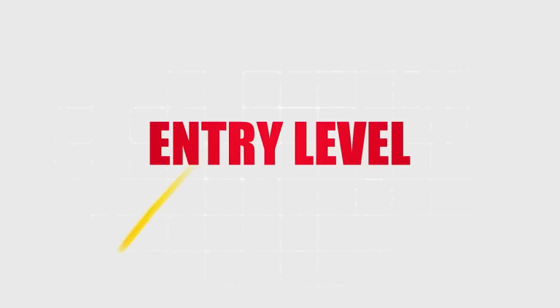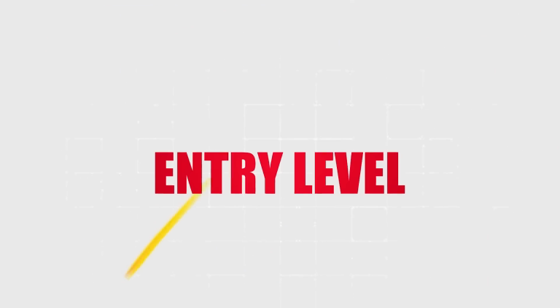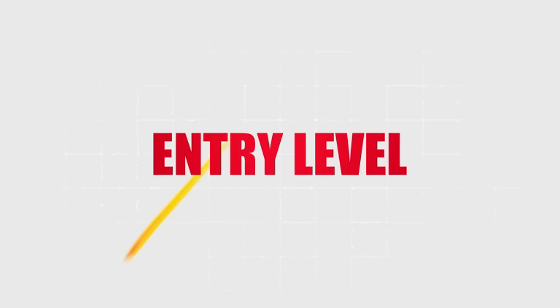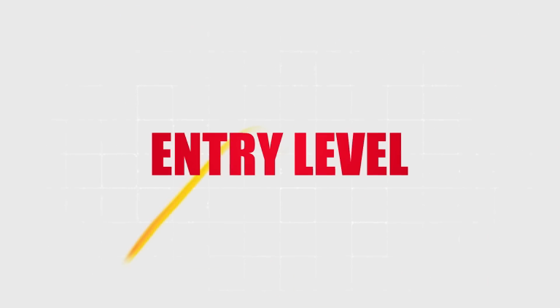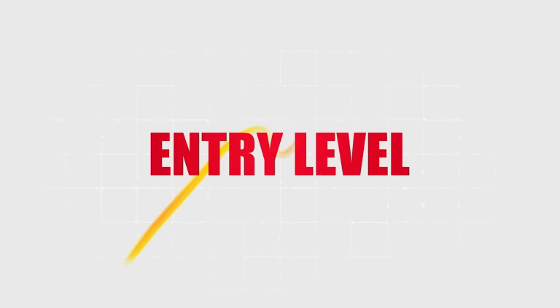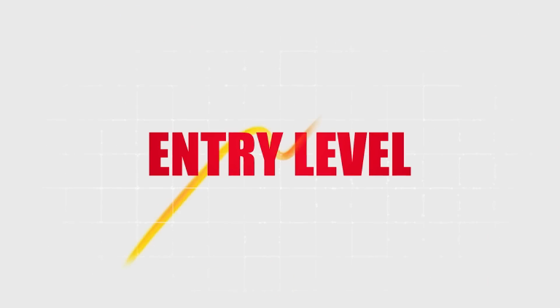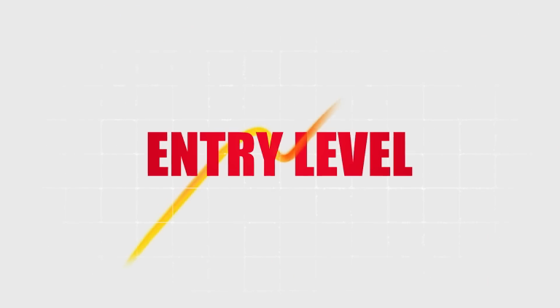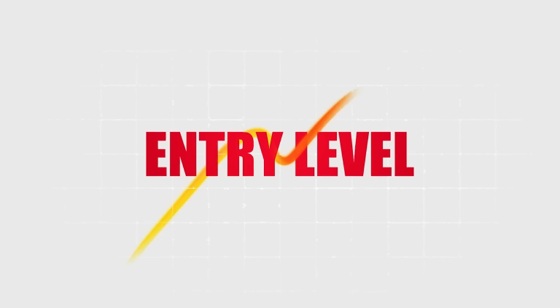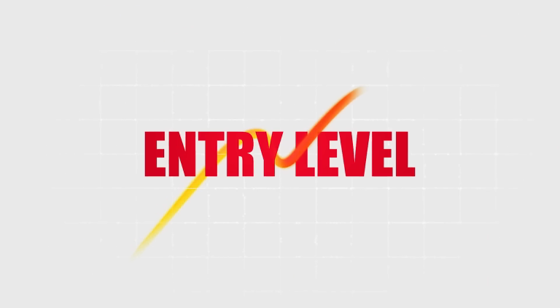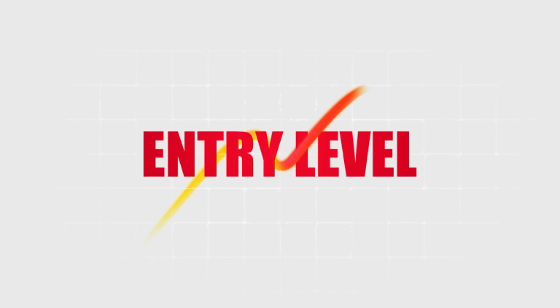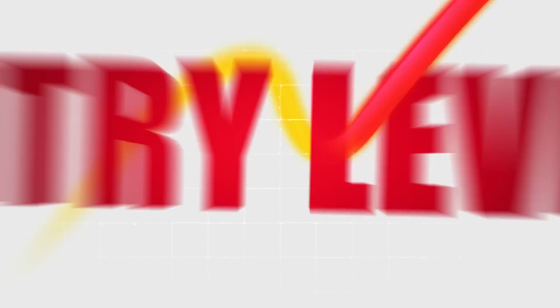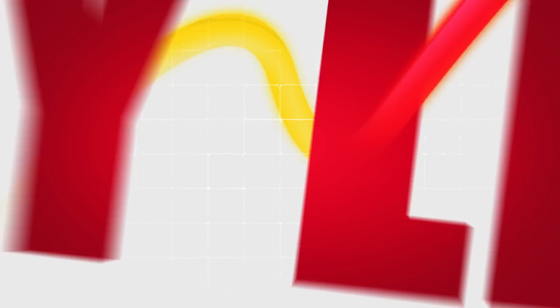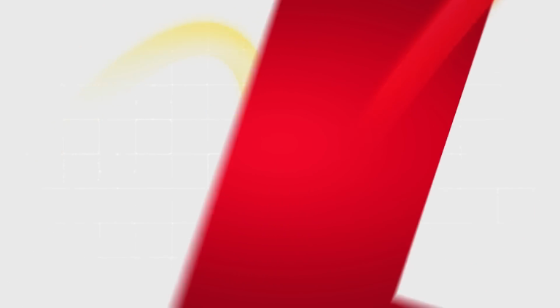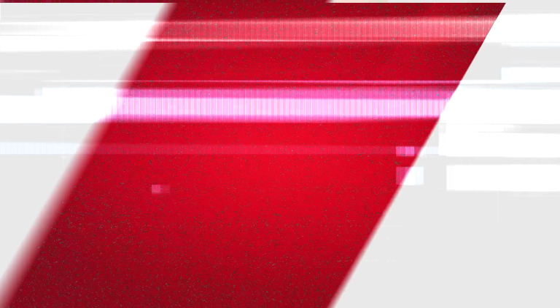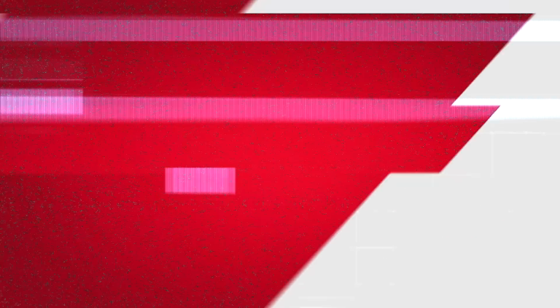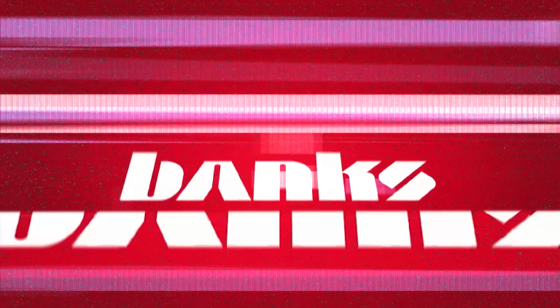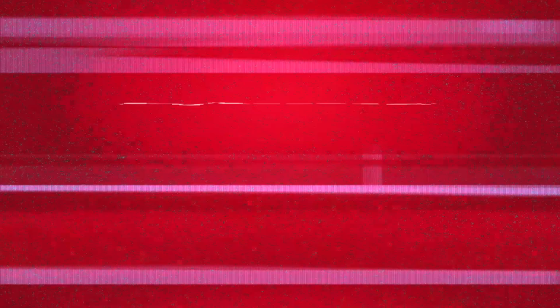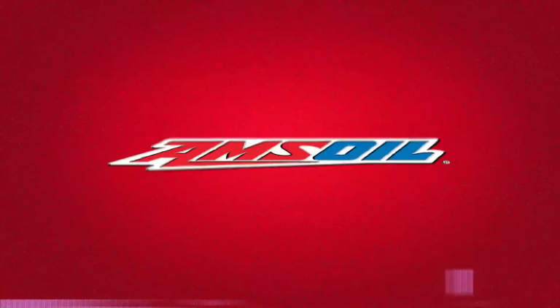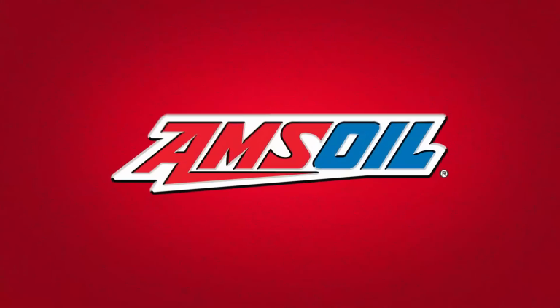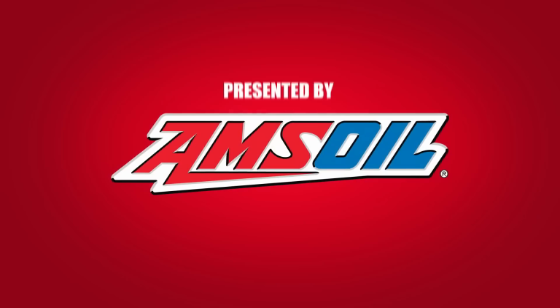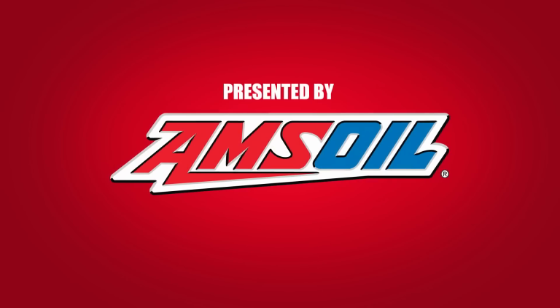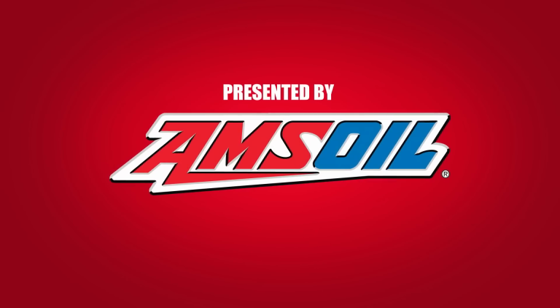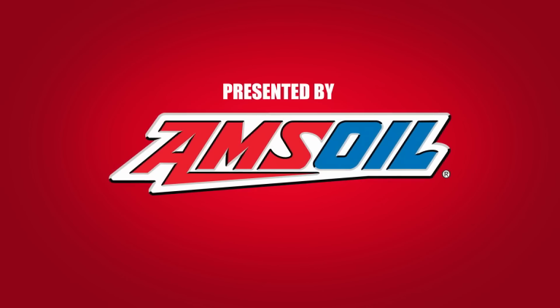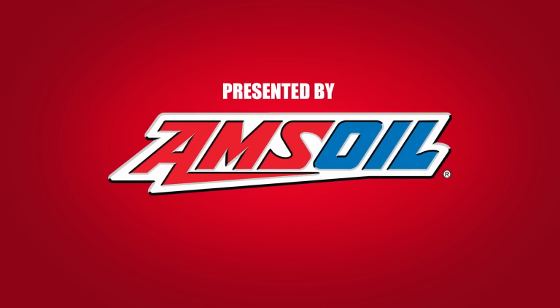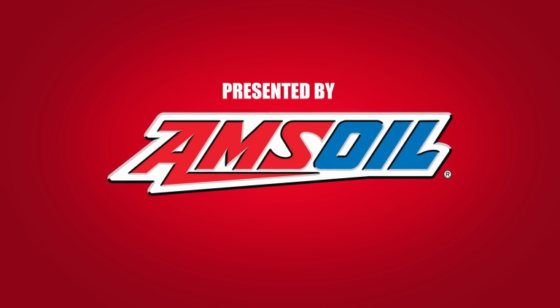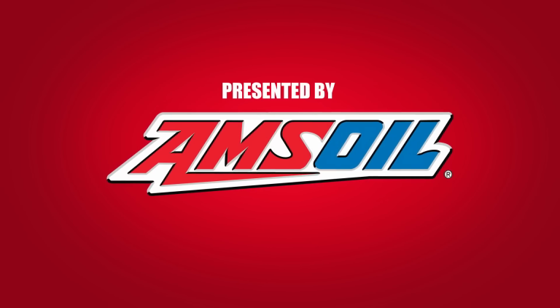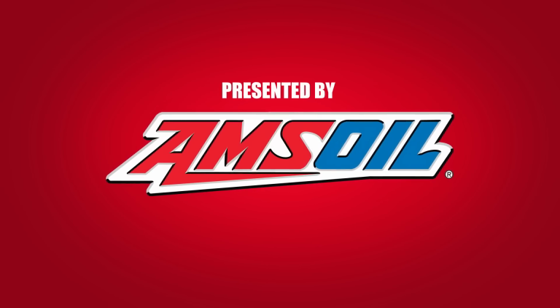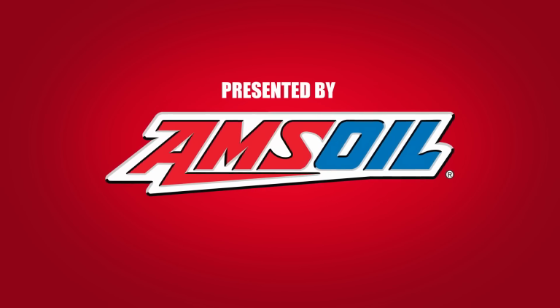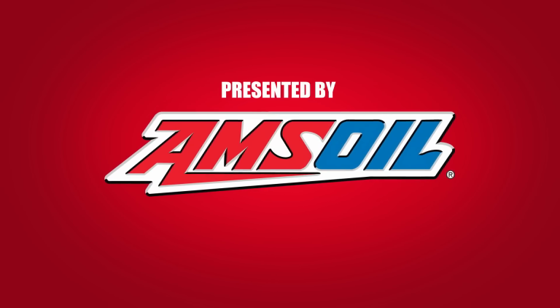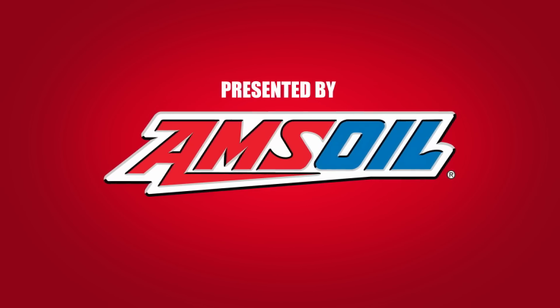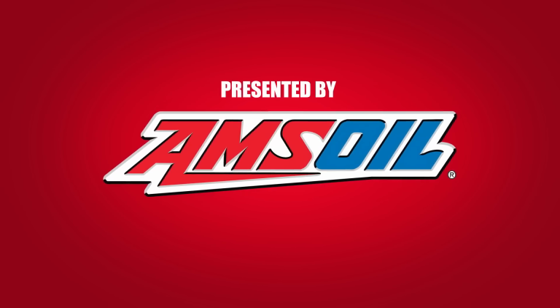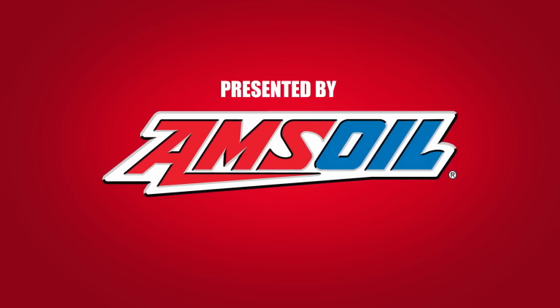This is Banks Entry Level, presented by Amsoil, the leader in synthetics.